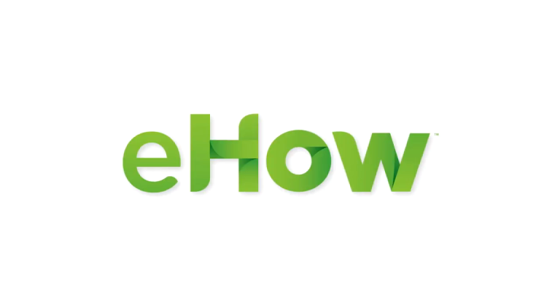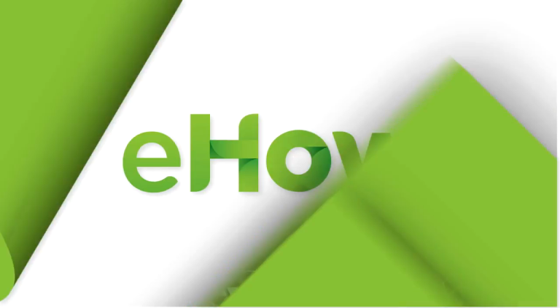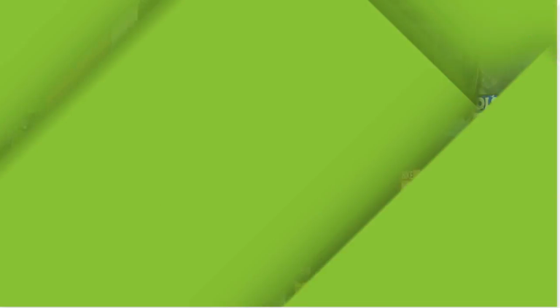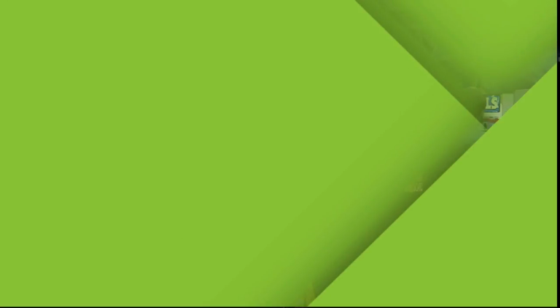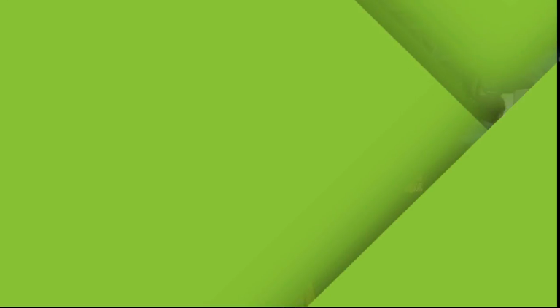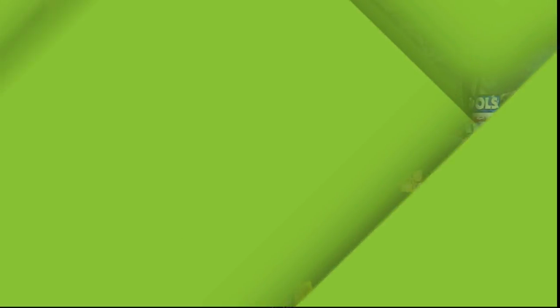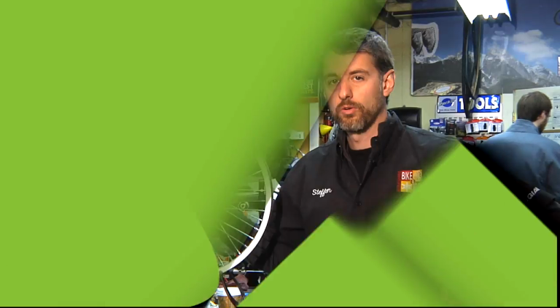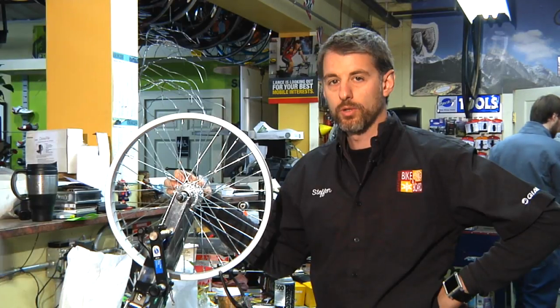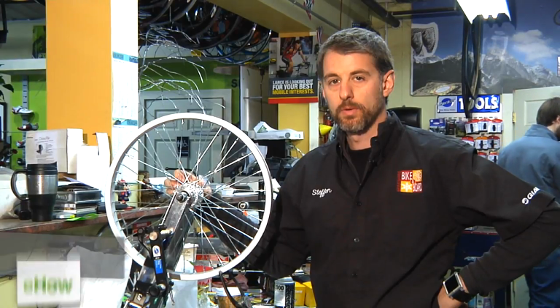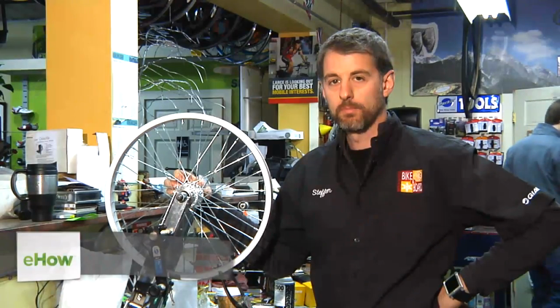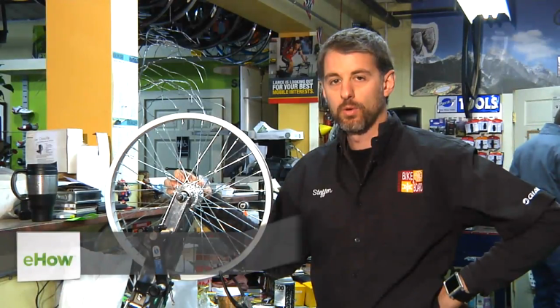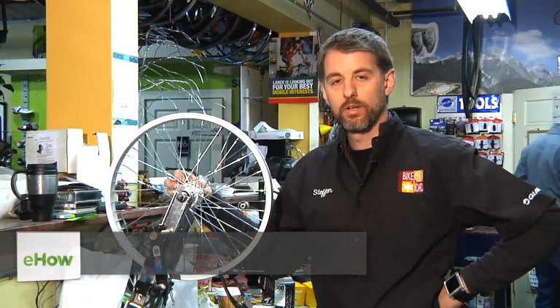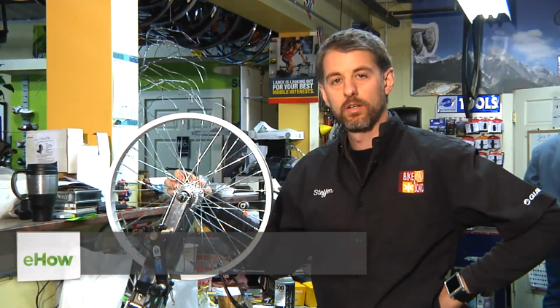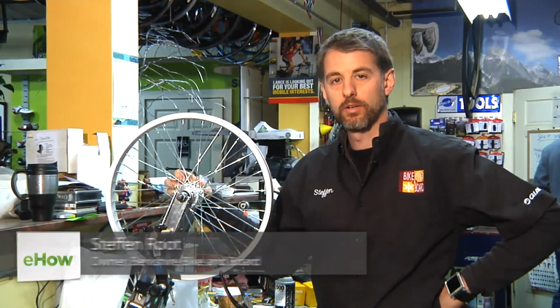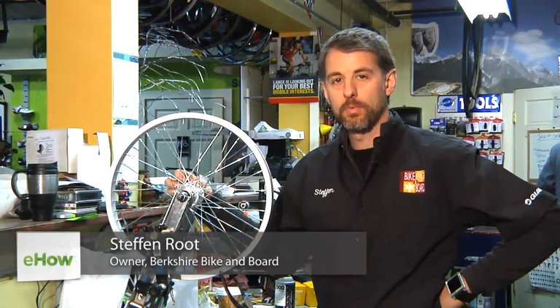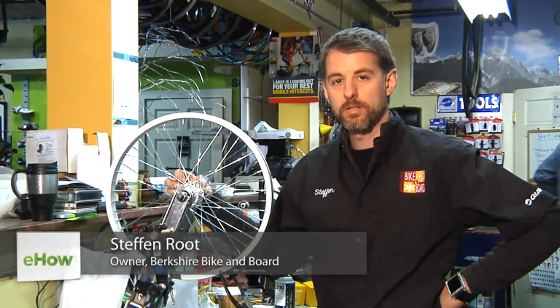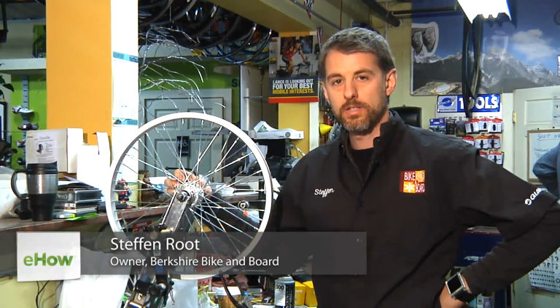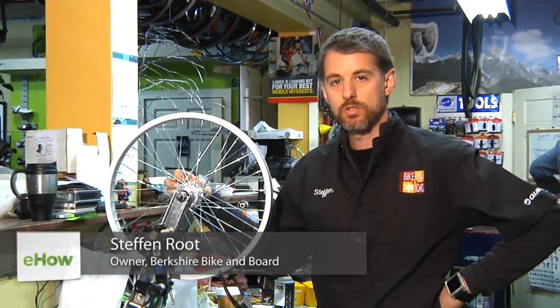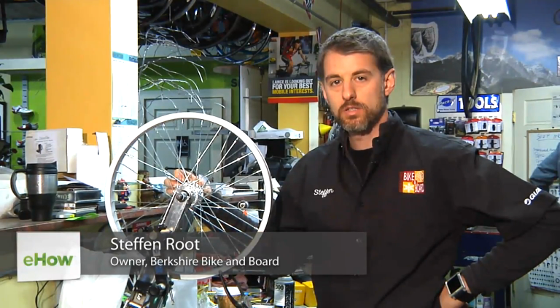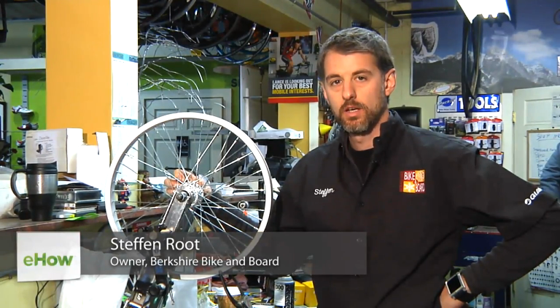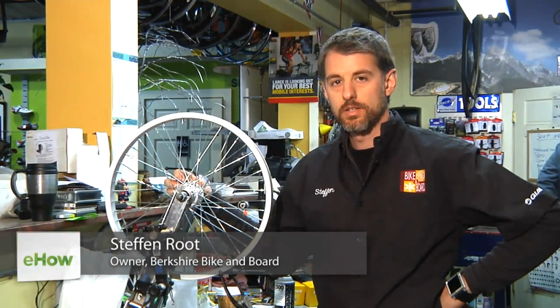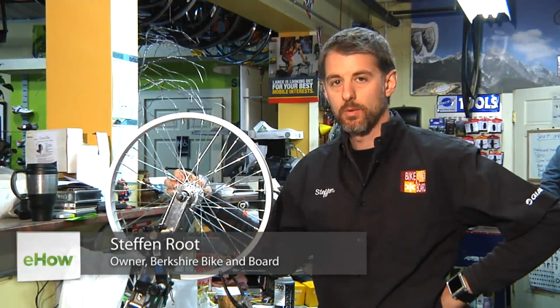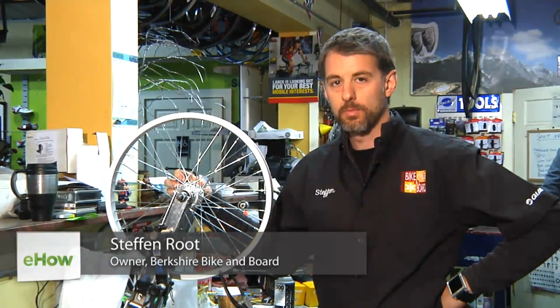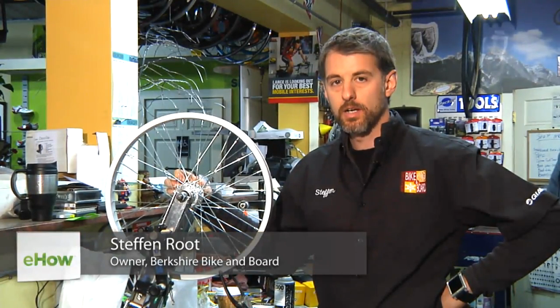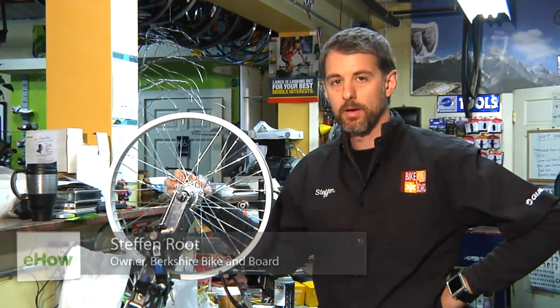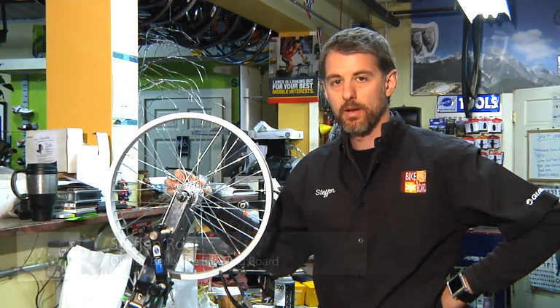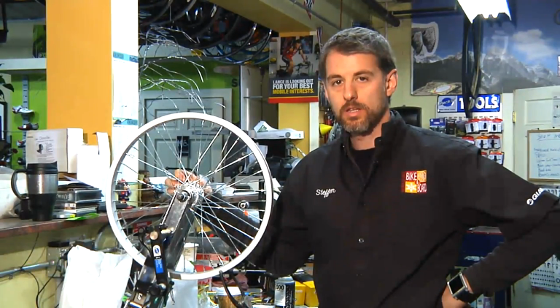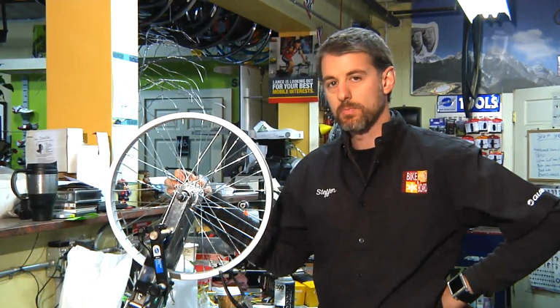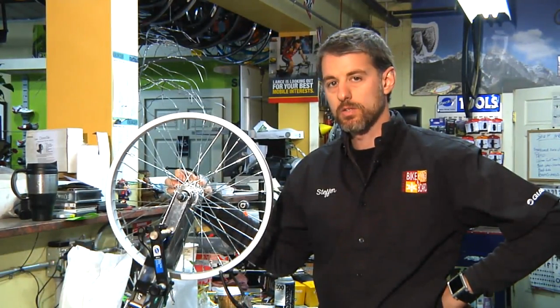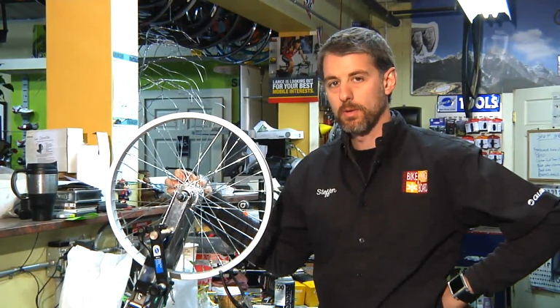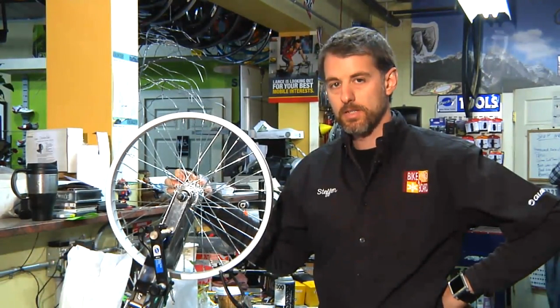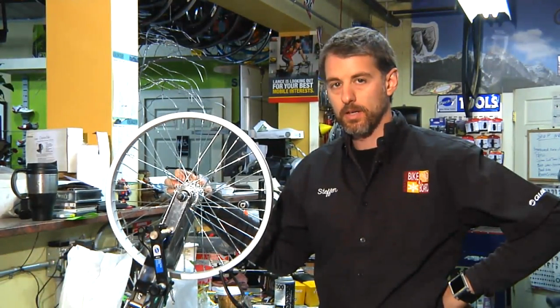My name is Stefan Root, co-owner of Berkshire Biking Board here in Great Barrington, Massachusetts, and today we're going to be talking about how to set the spokes on a BMX bike.